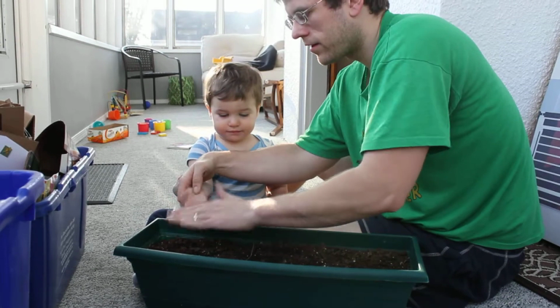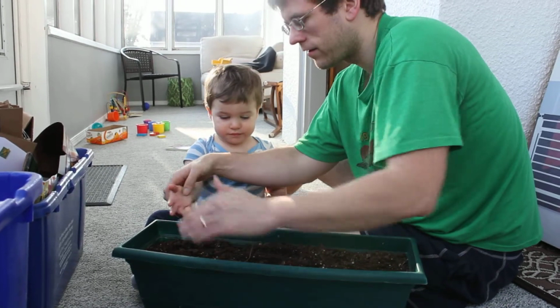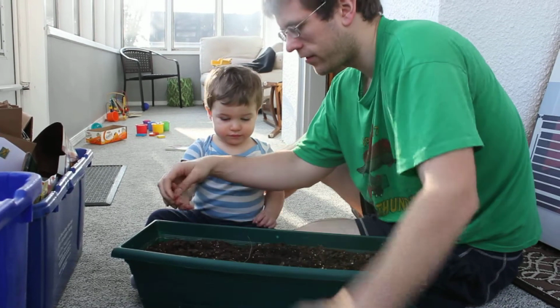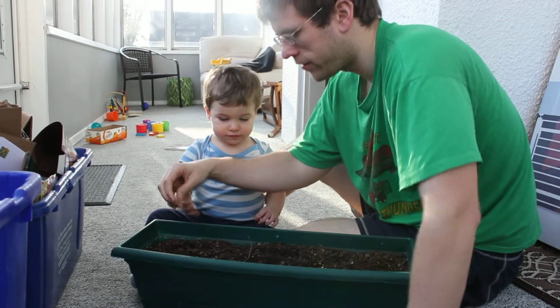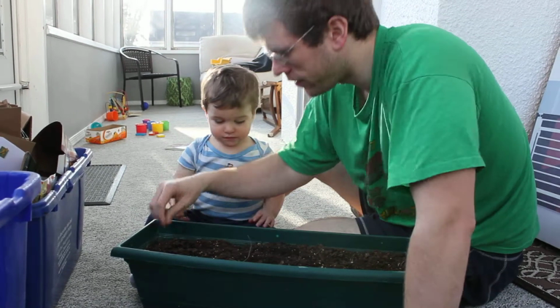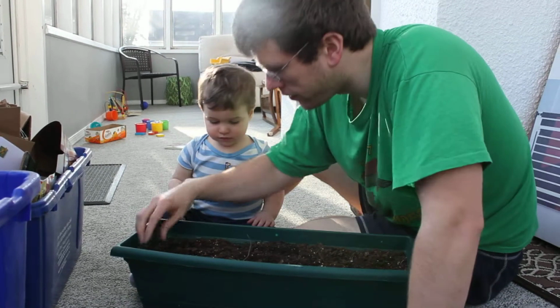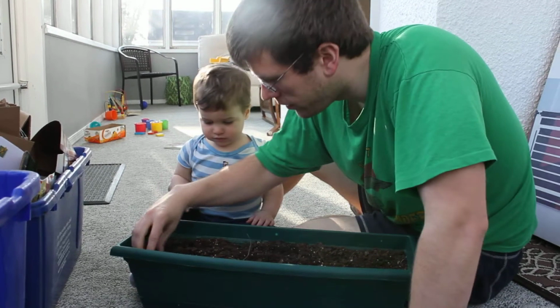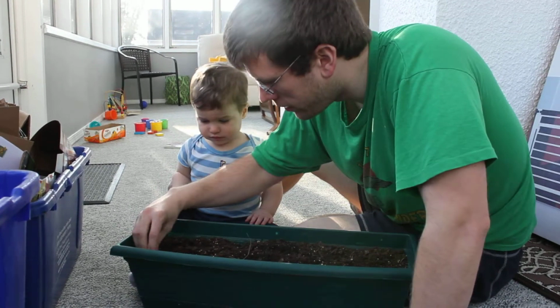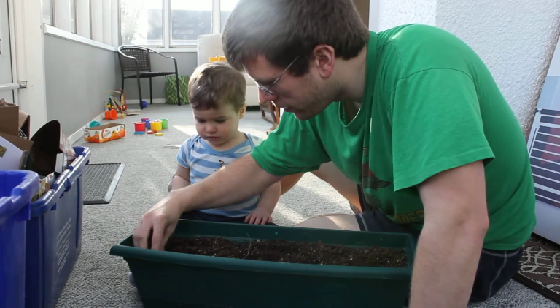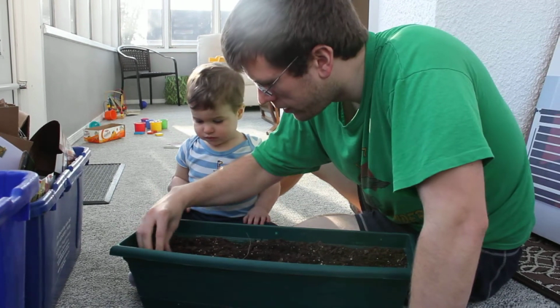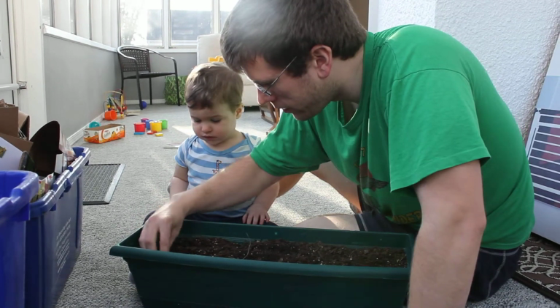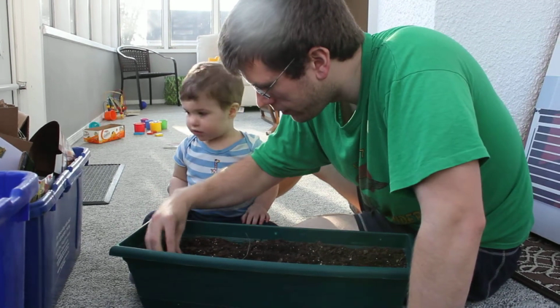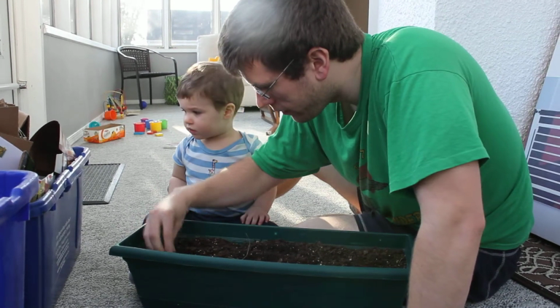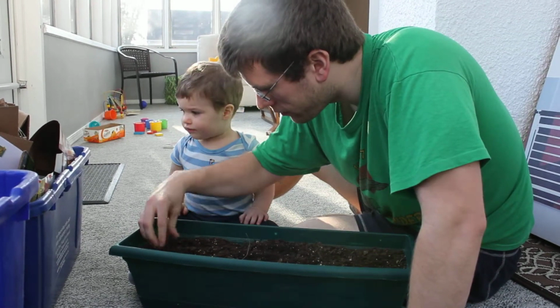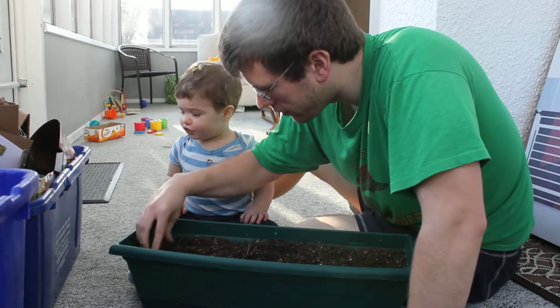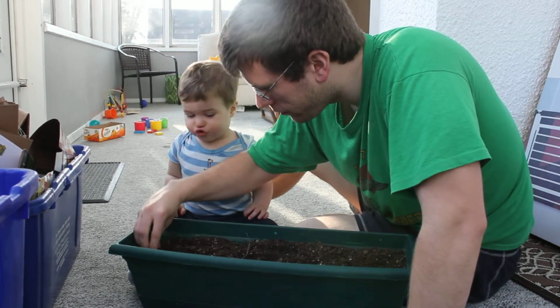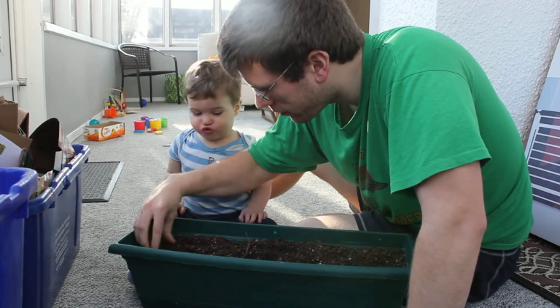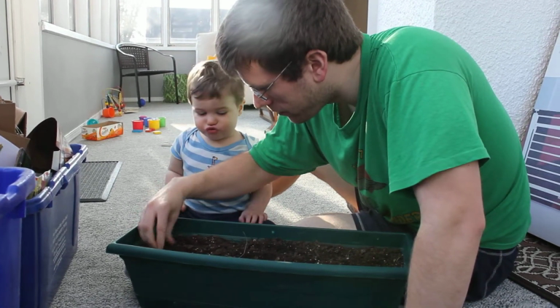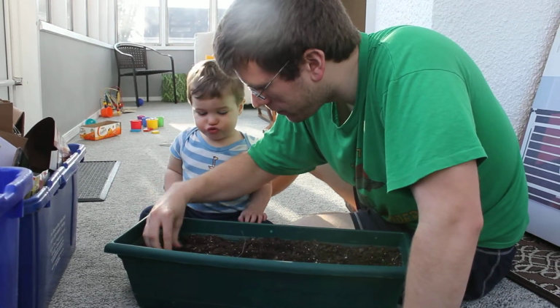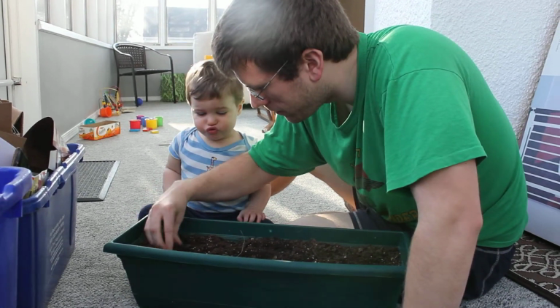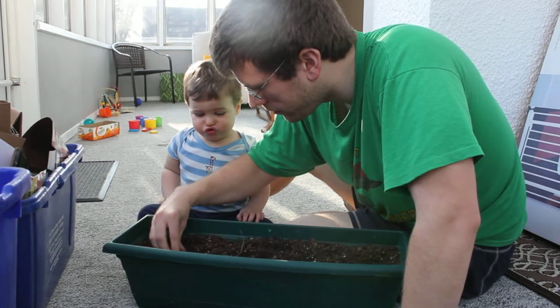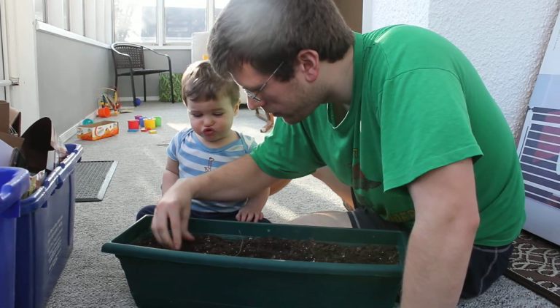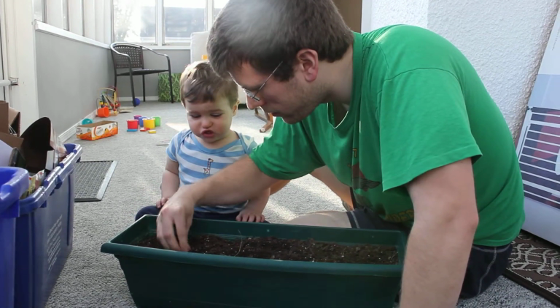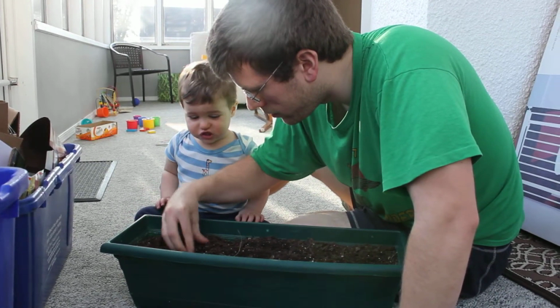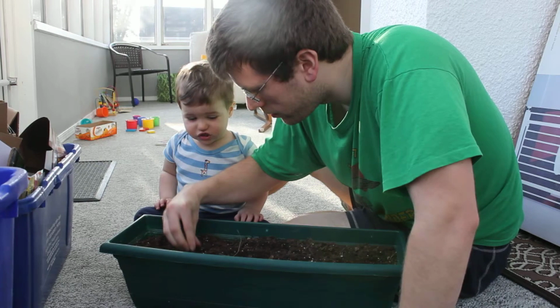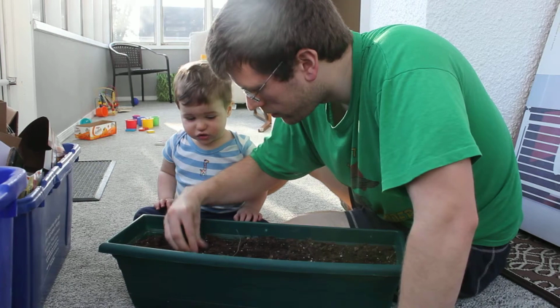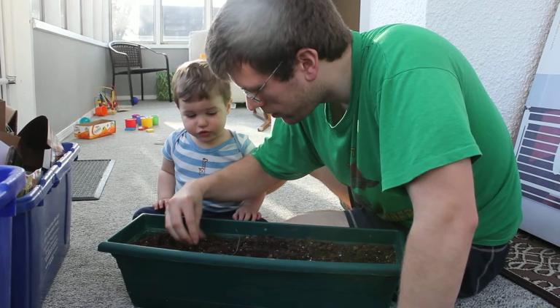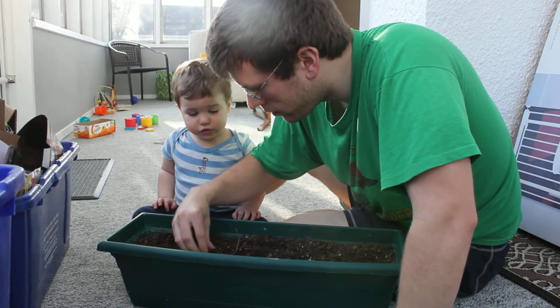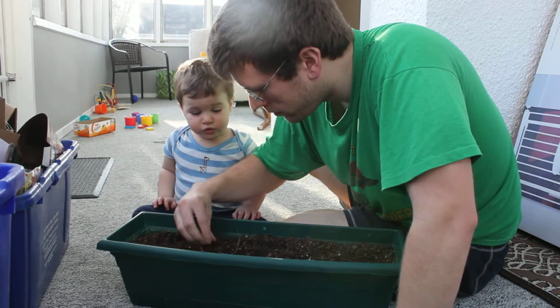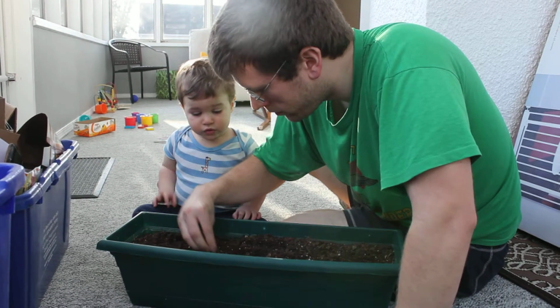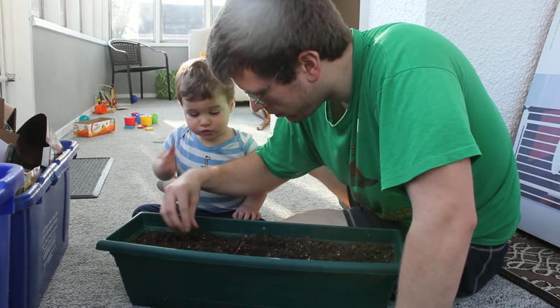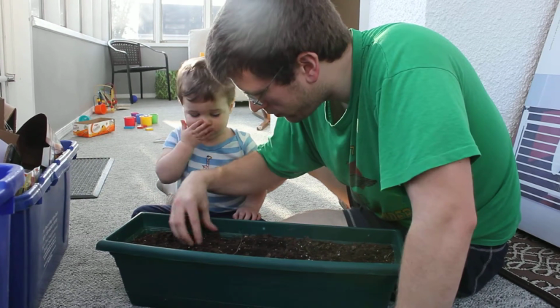Very good. Very good. Now I have to cover them up with the dirt.